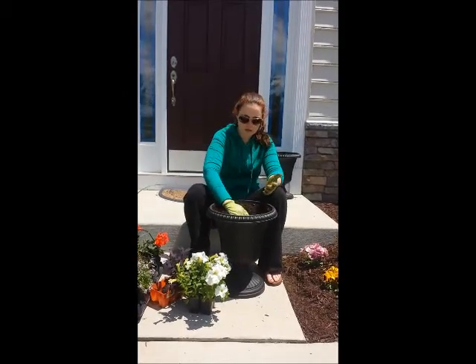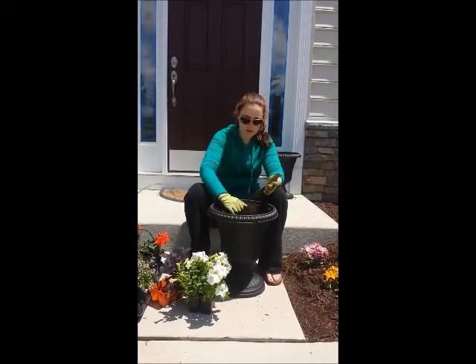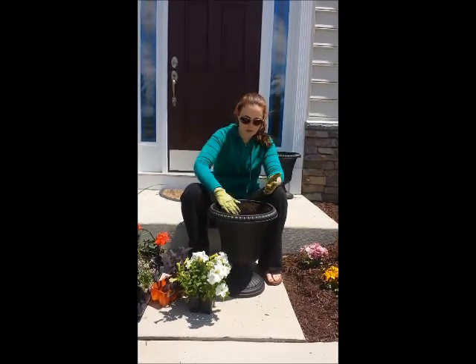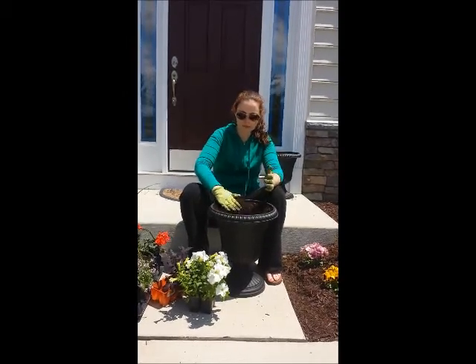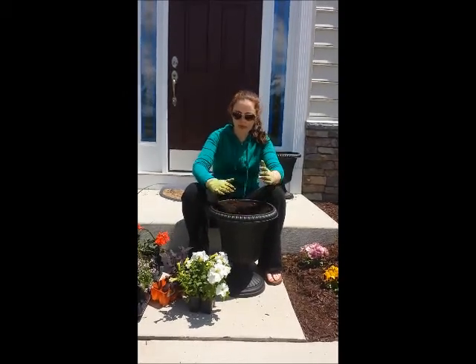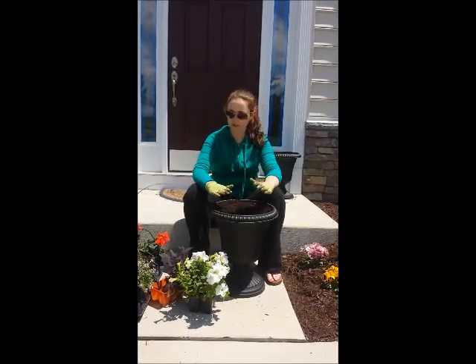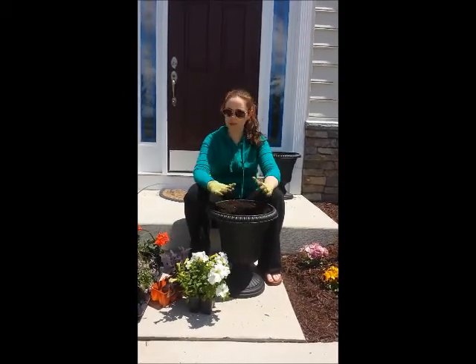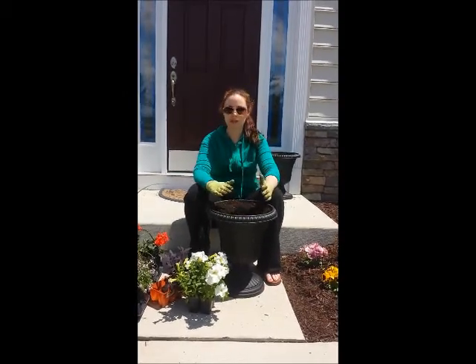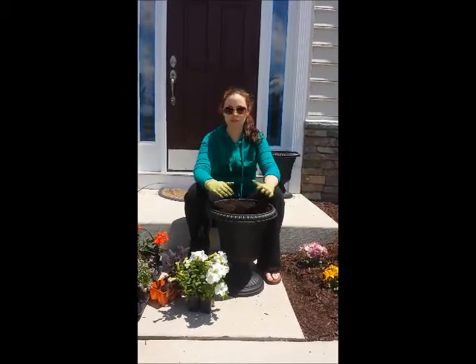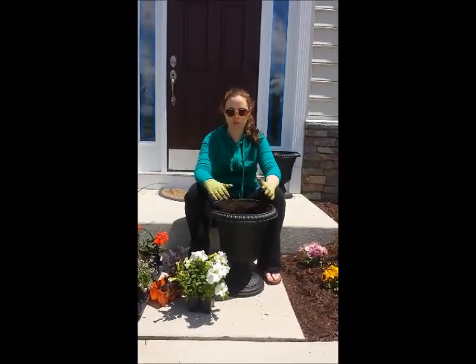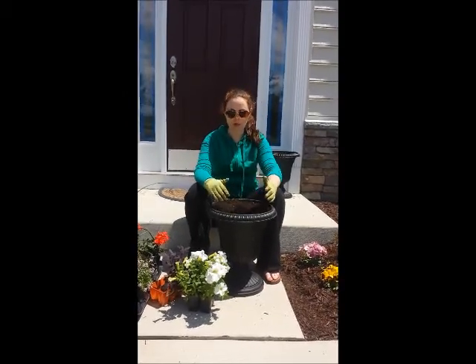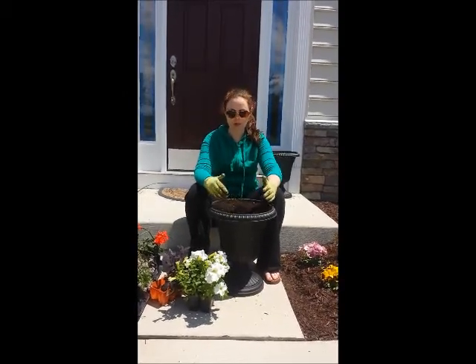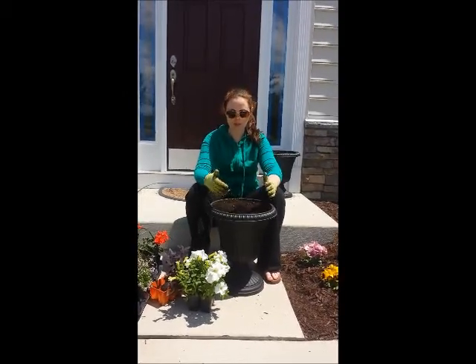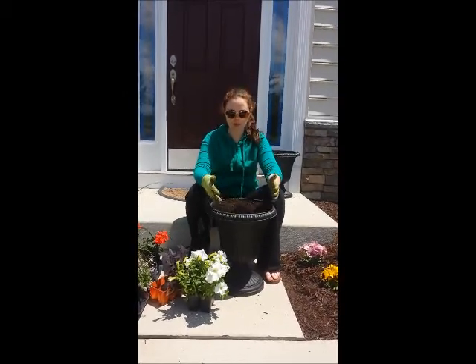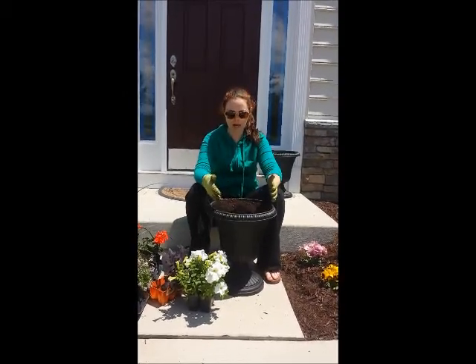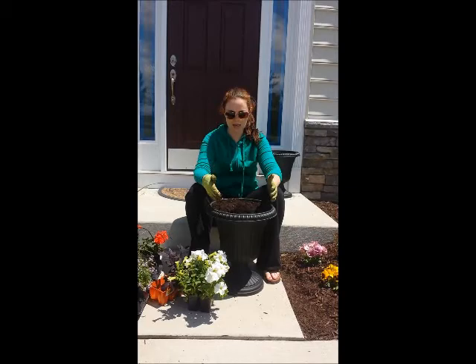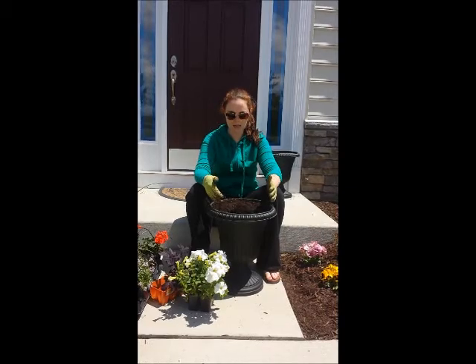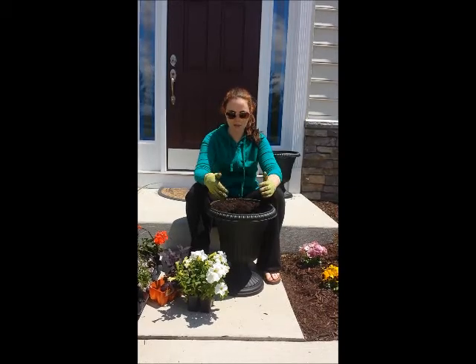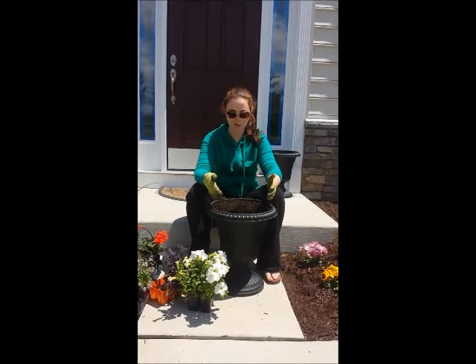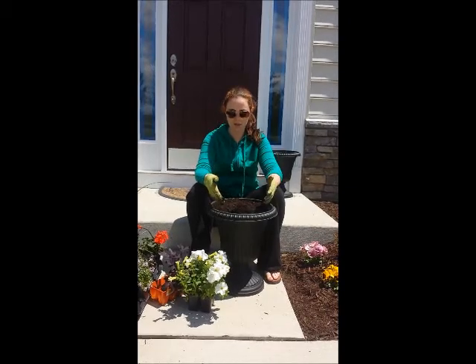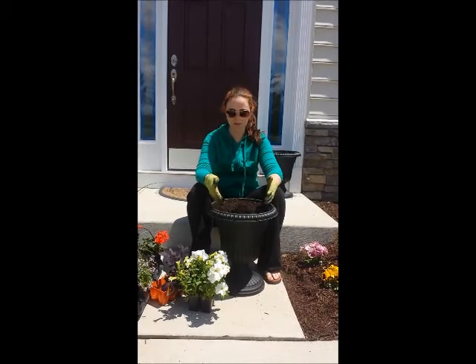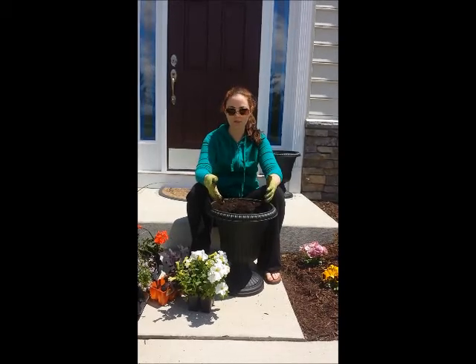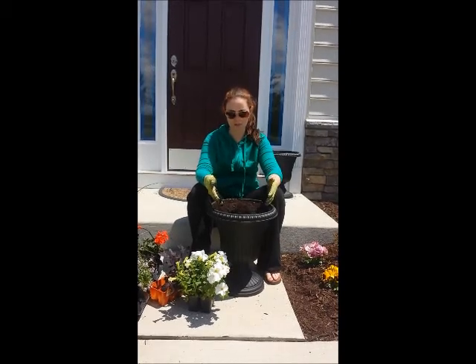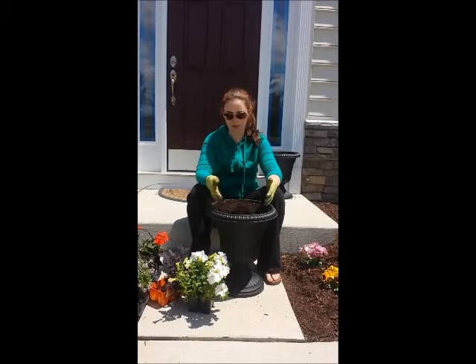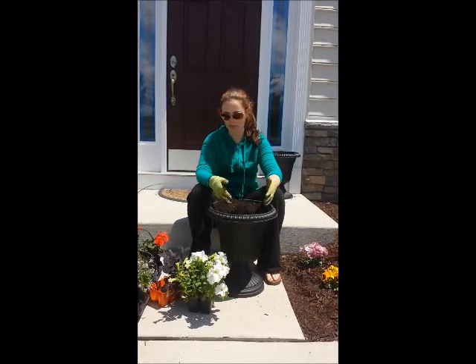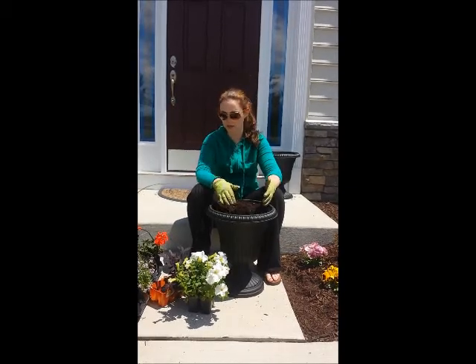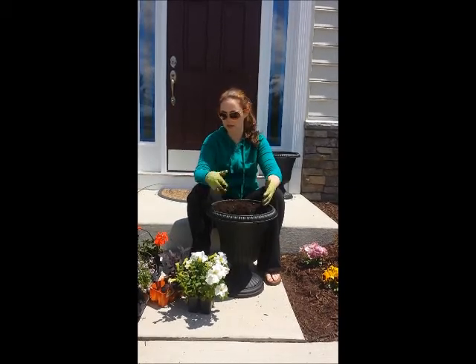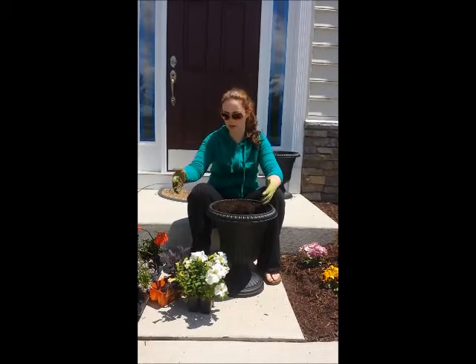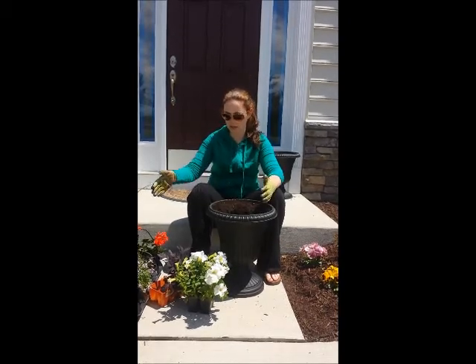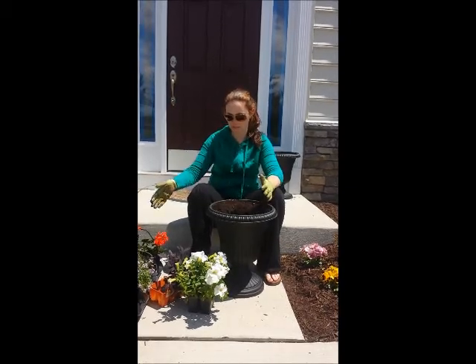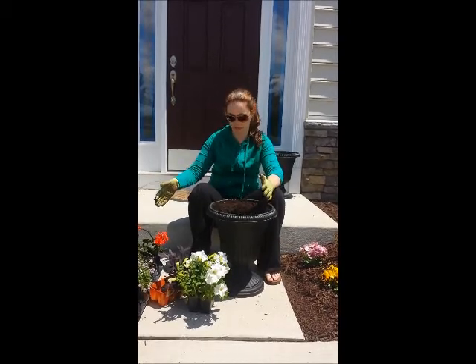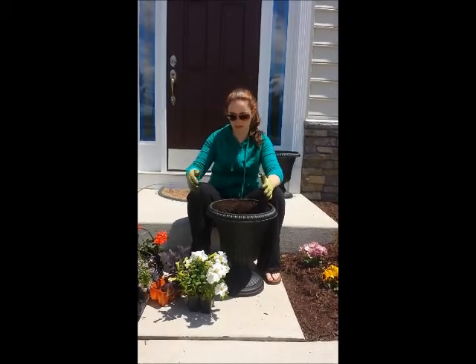The supplies you're going to need for this project are a pot, soil with fertilizer, and a variety of plants.